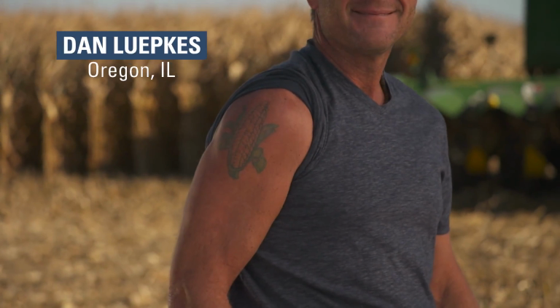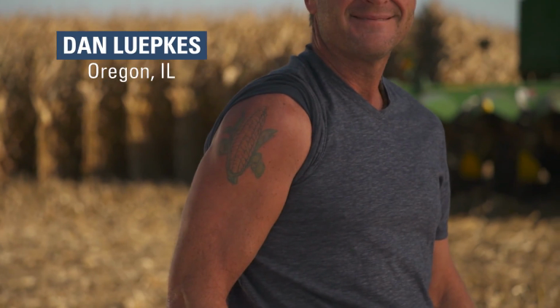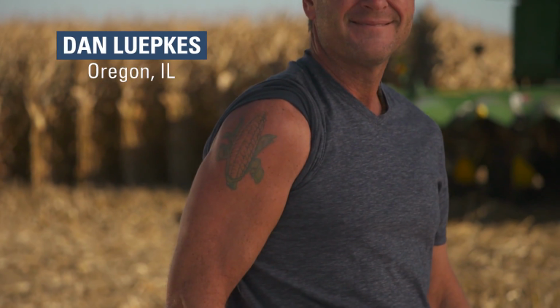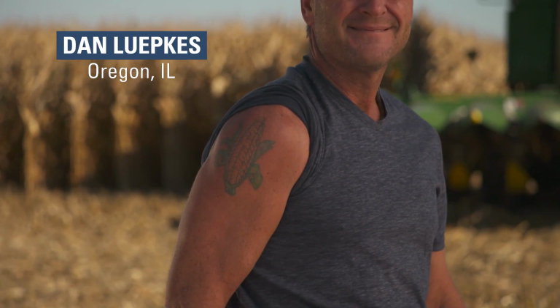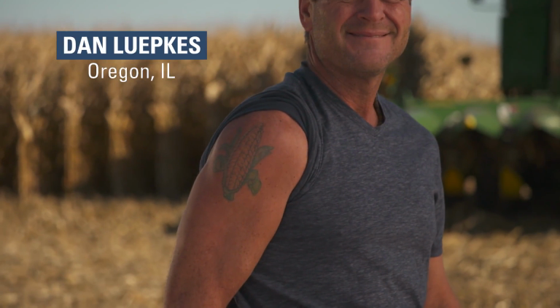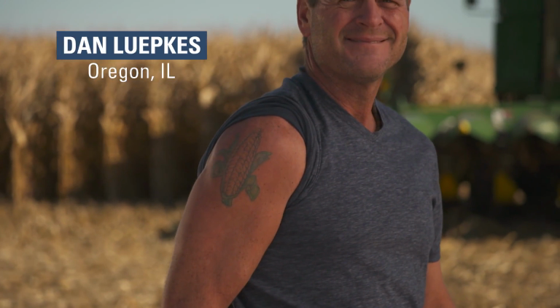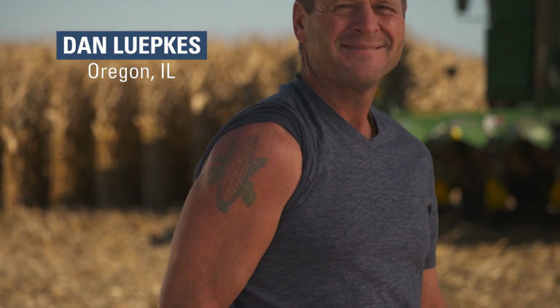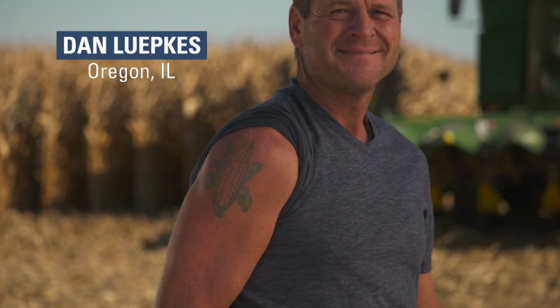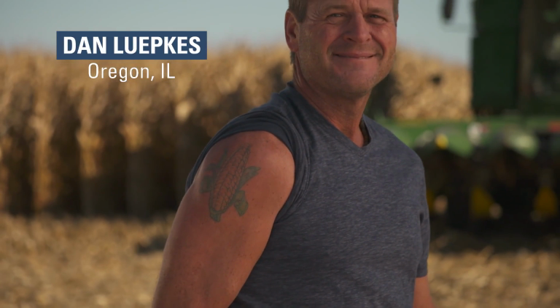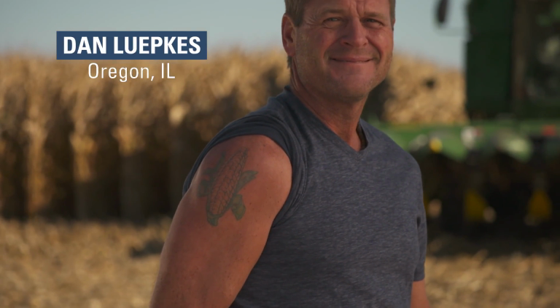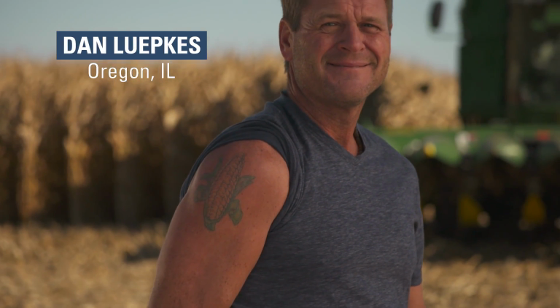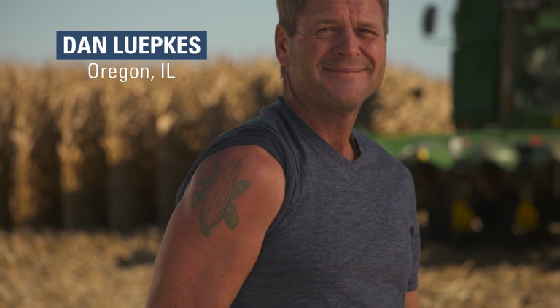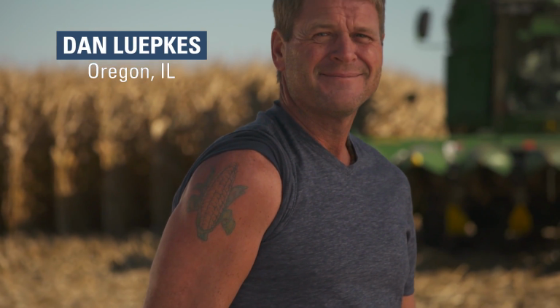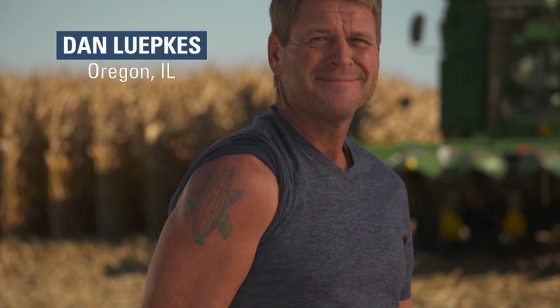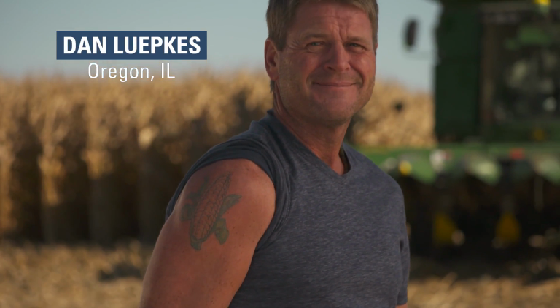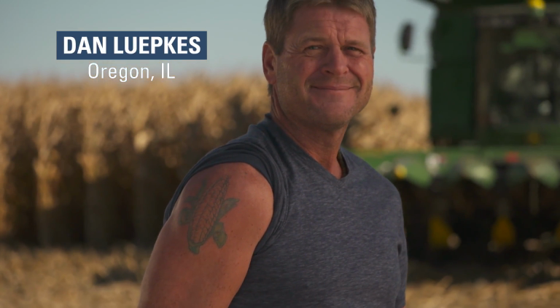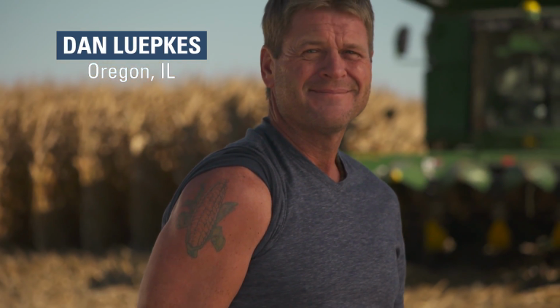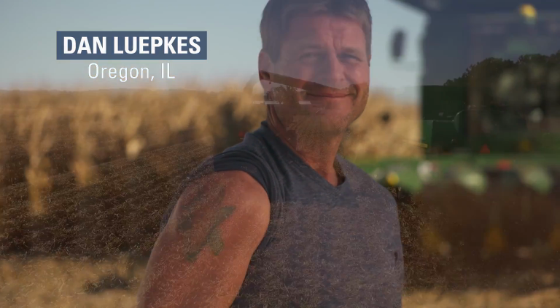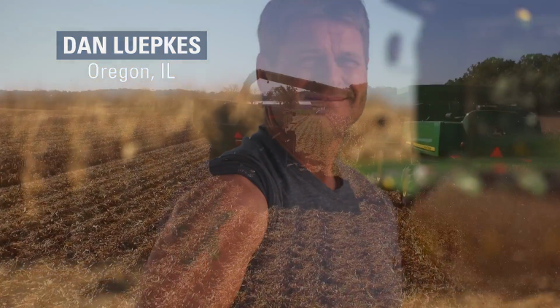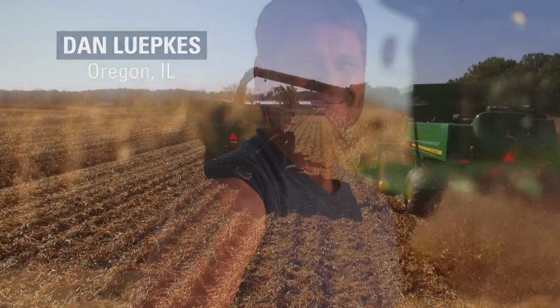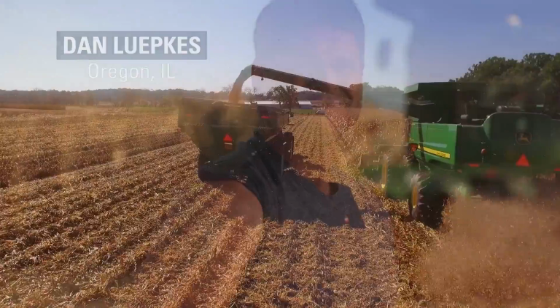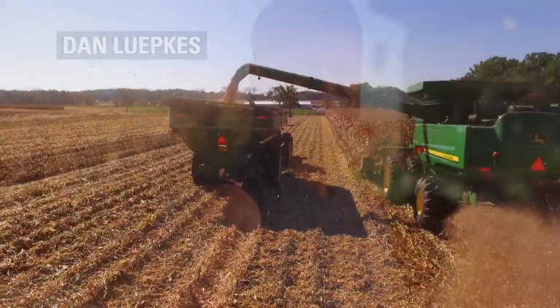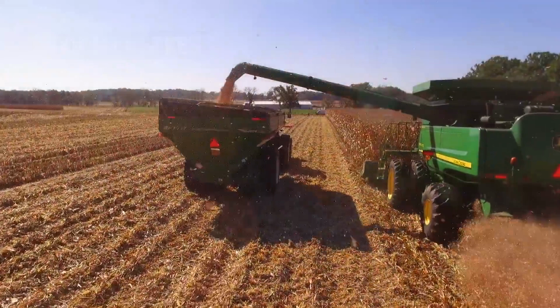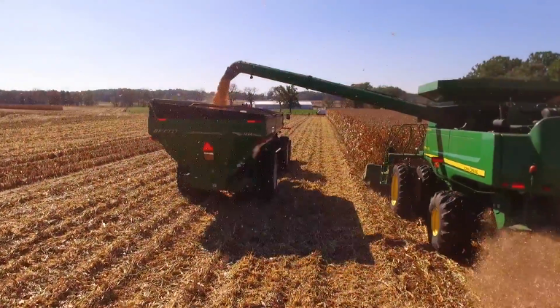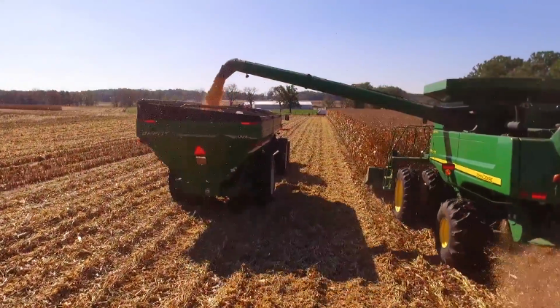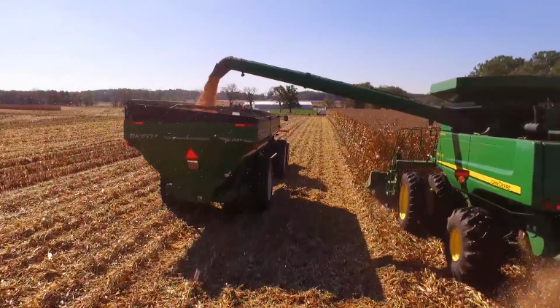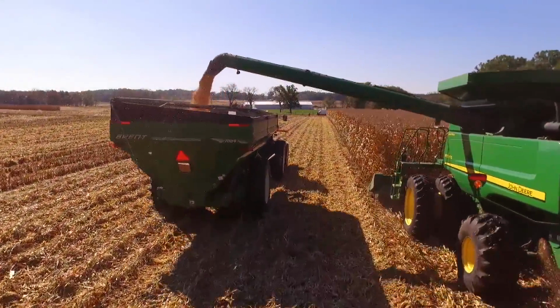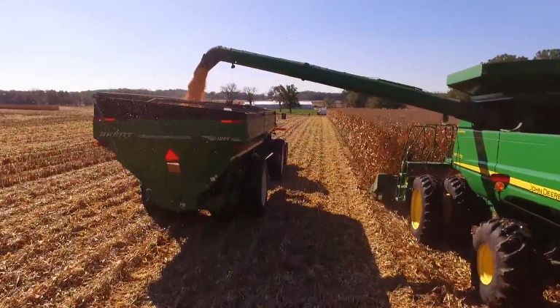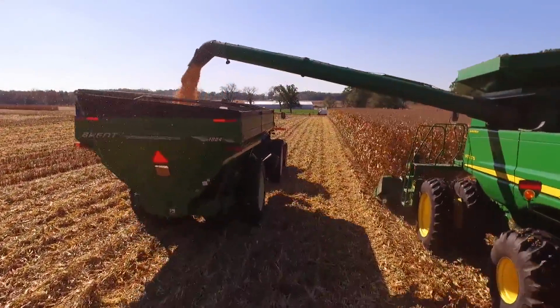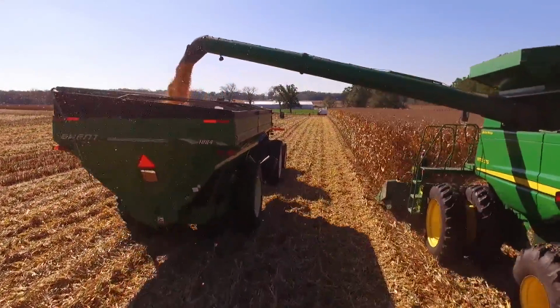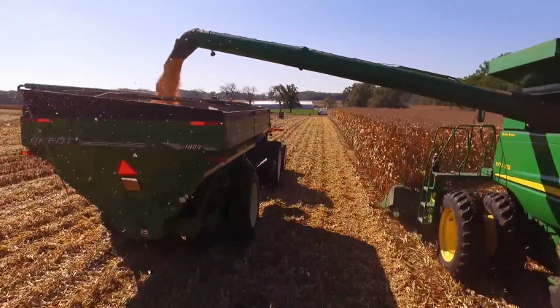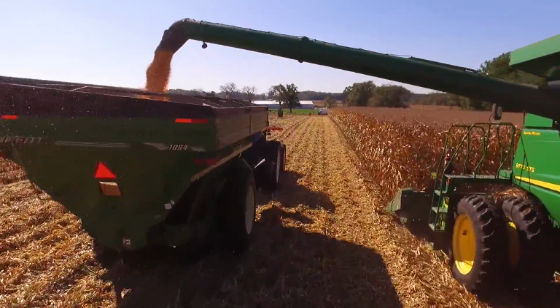I'm Dan Lipkus. I farm in Northern Illinois, Ogle County. We have a cattle and grain operation.